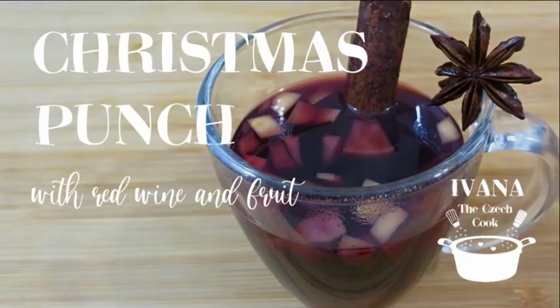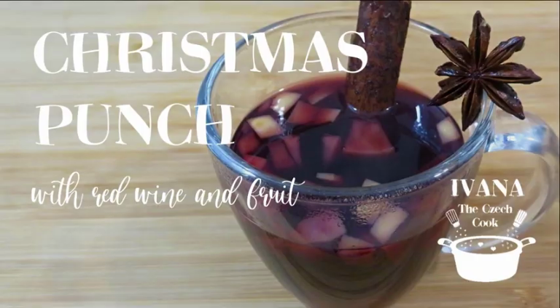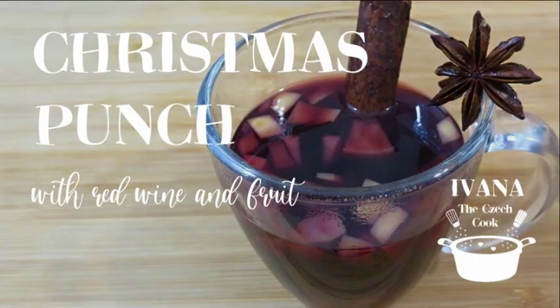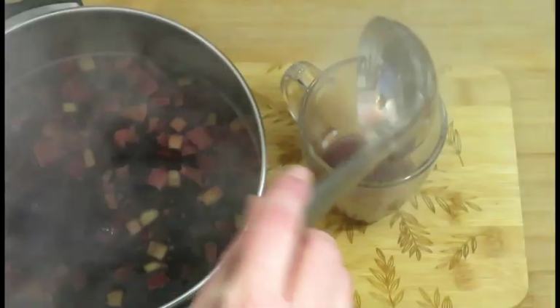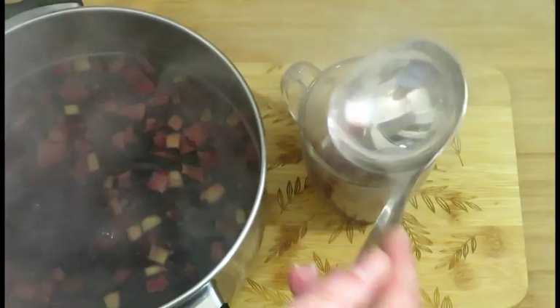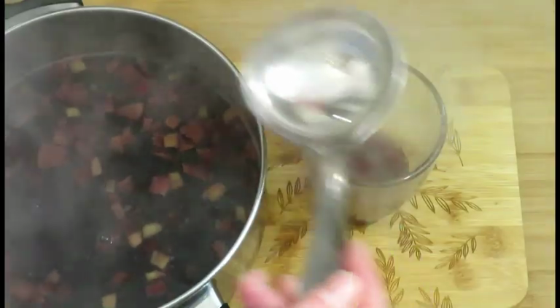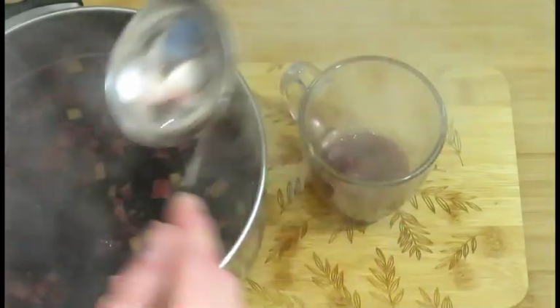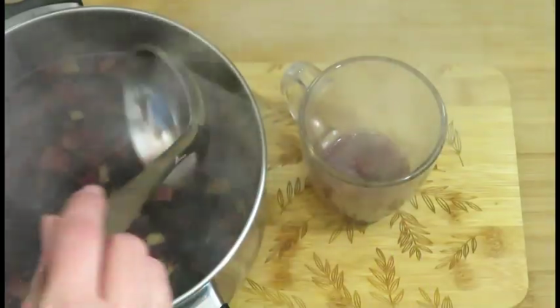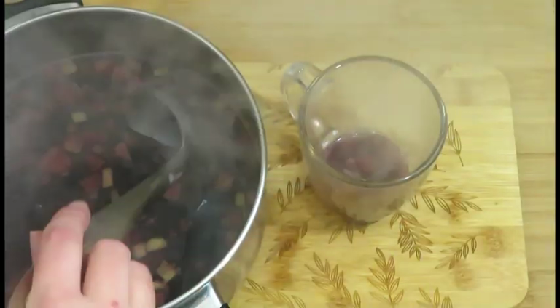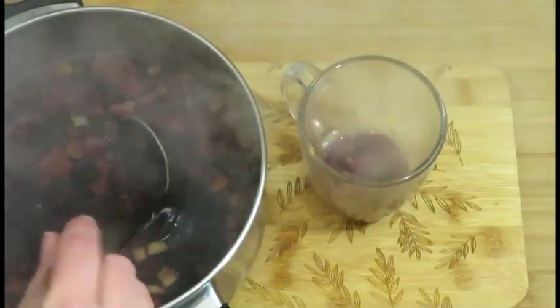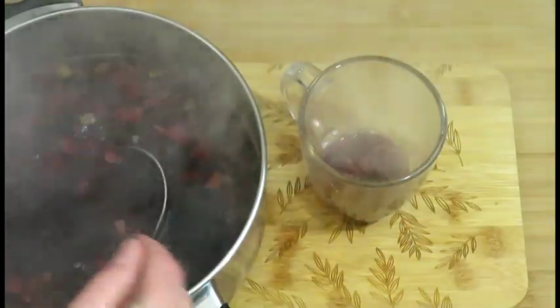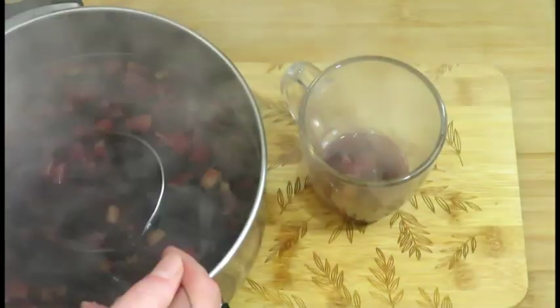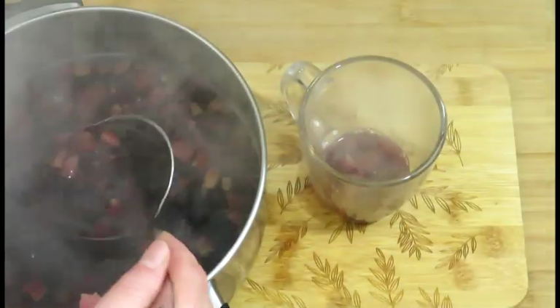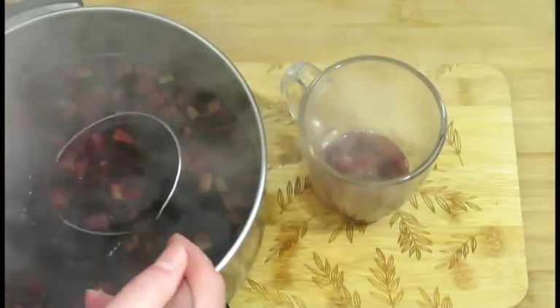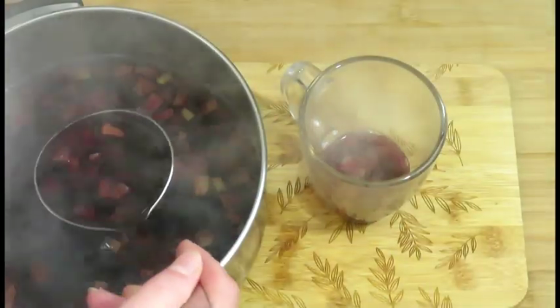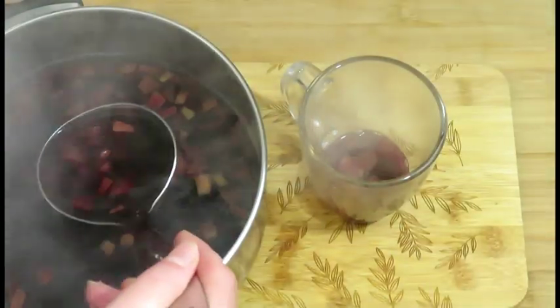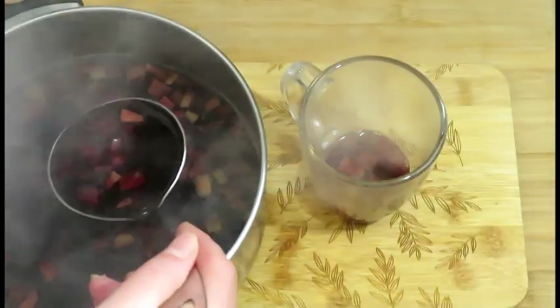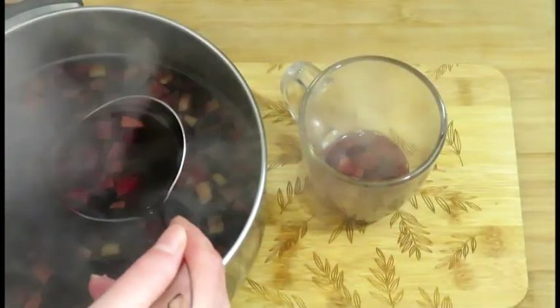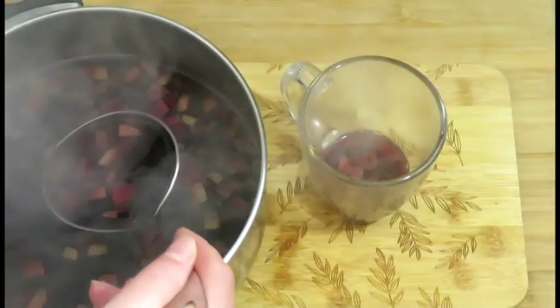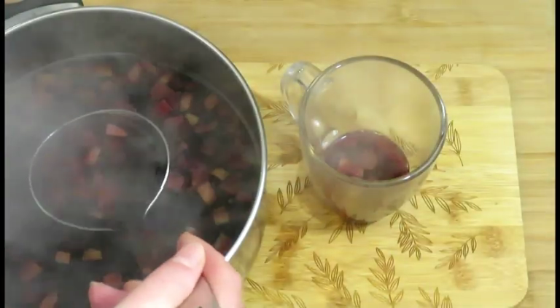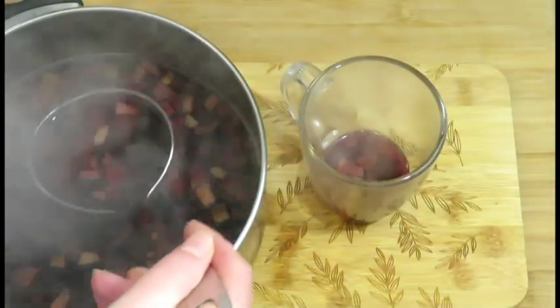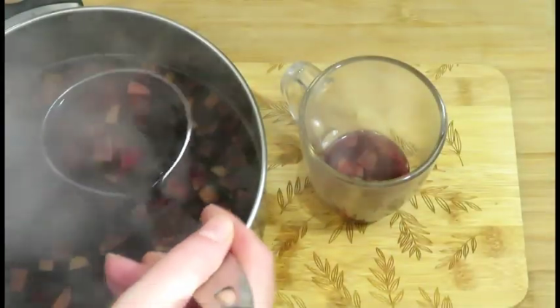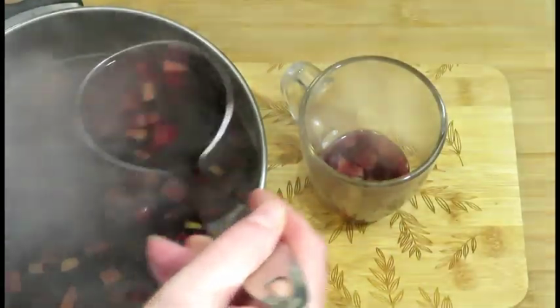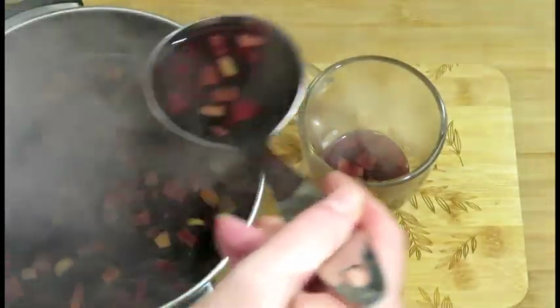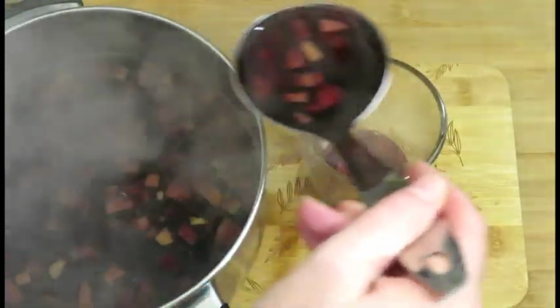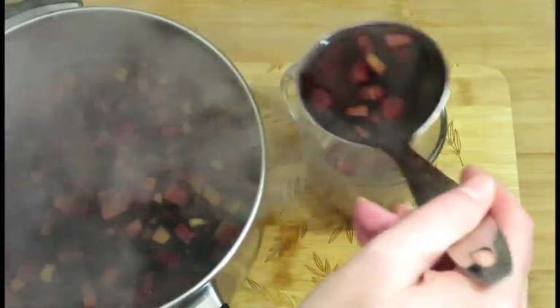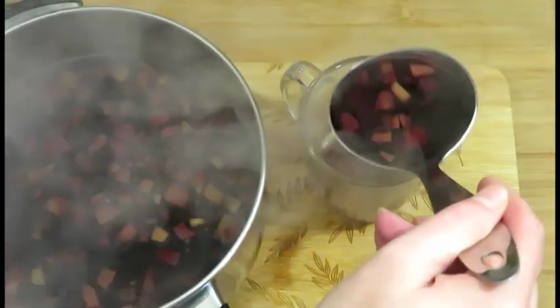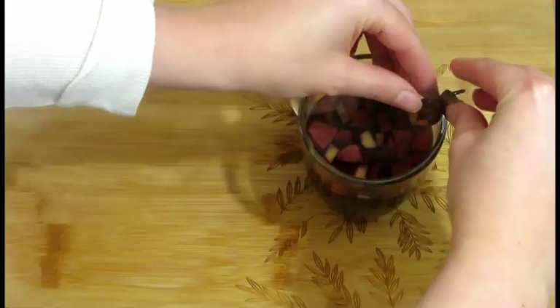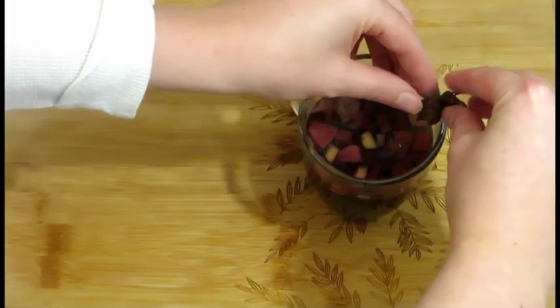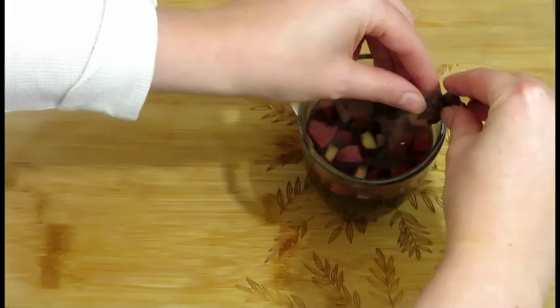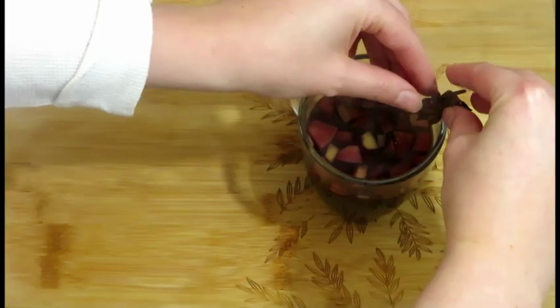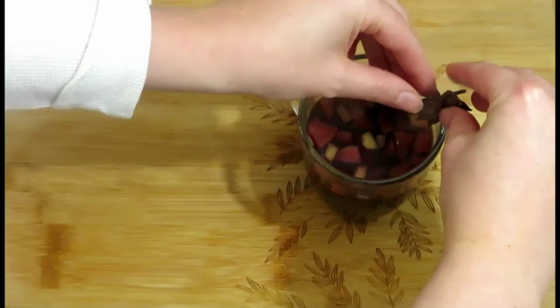Let's make some nice hot Christmas punch with red wine, fruit, and spices.